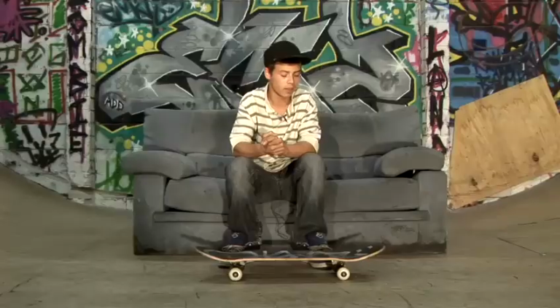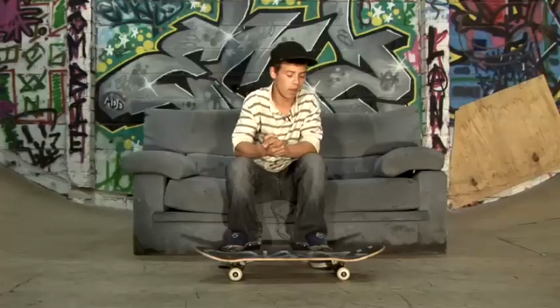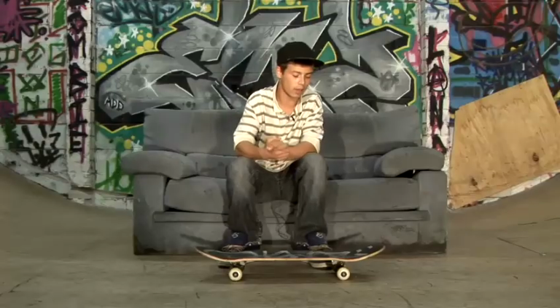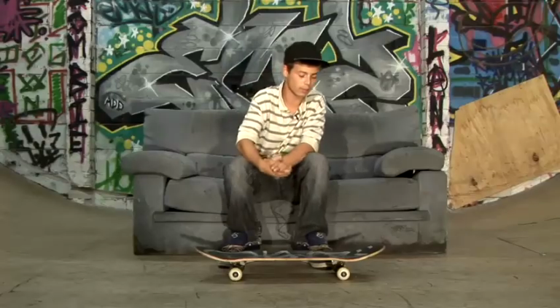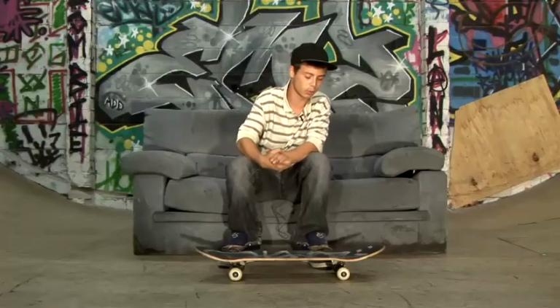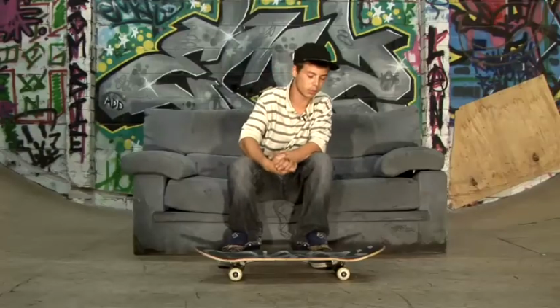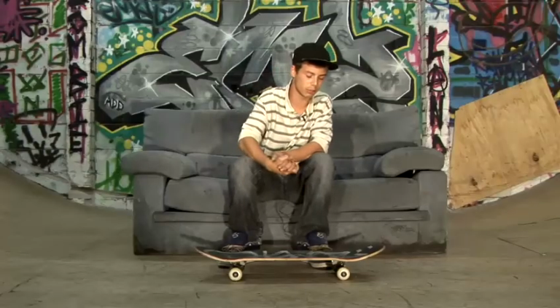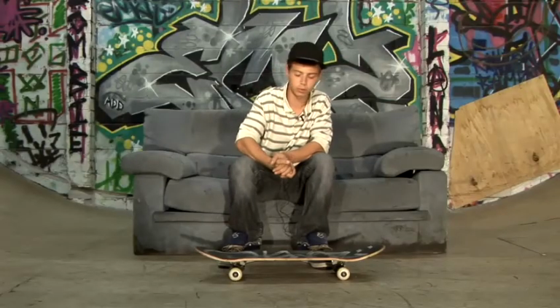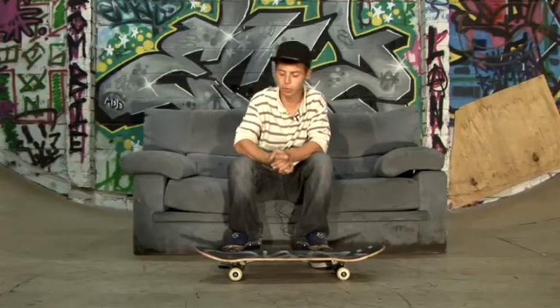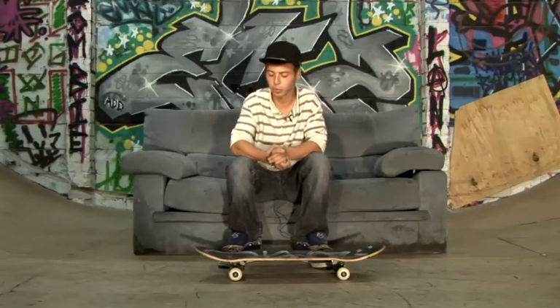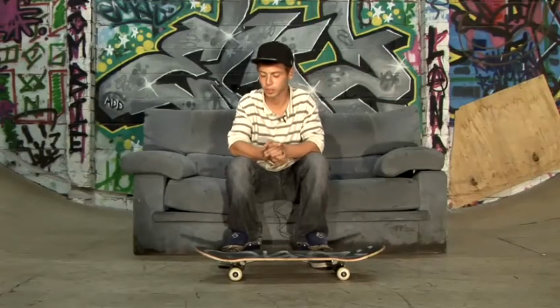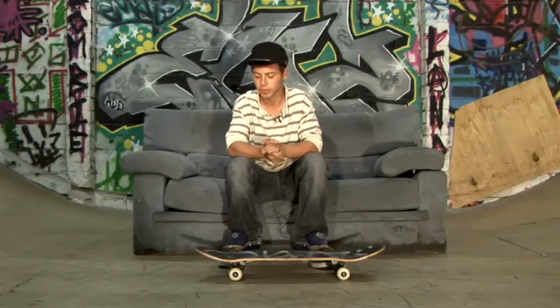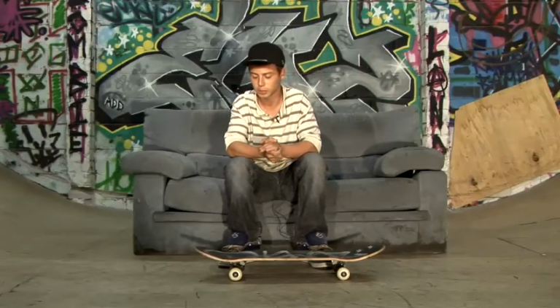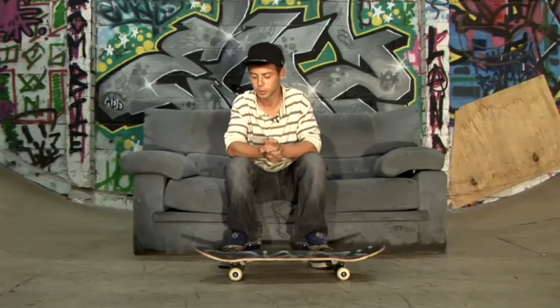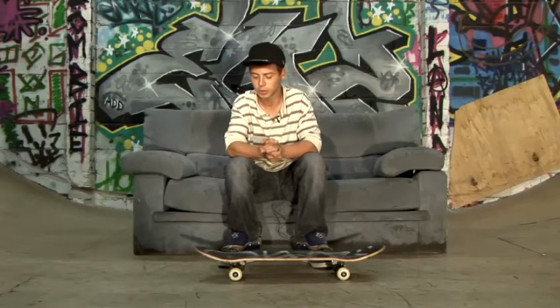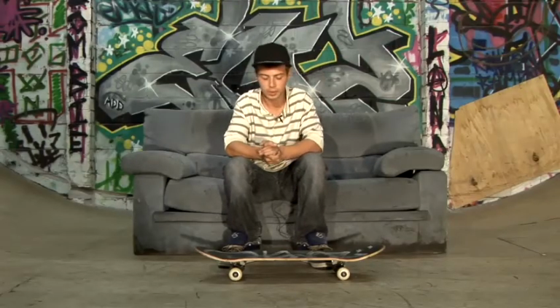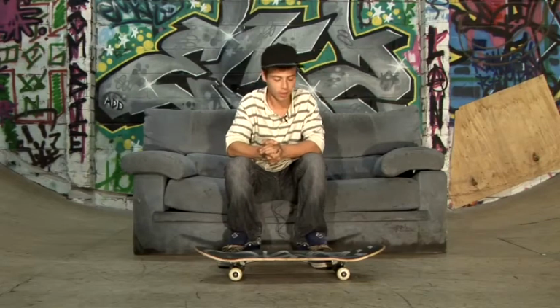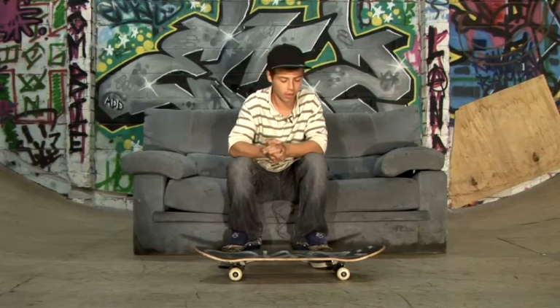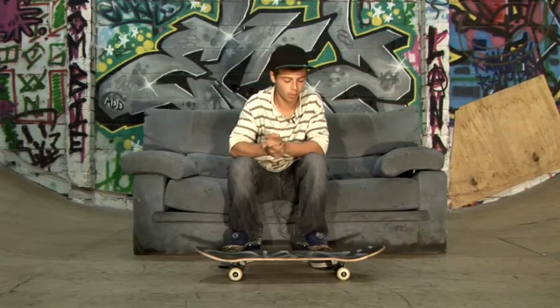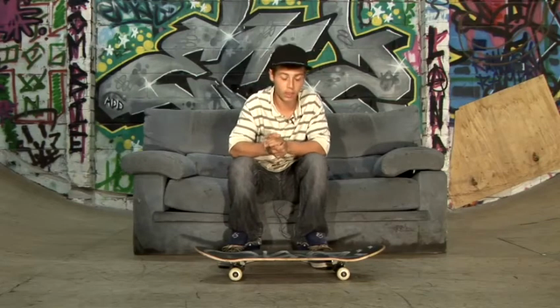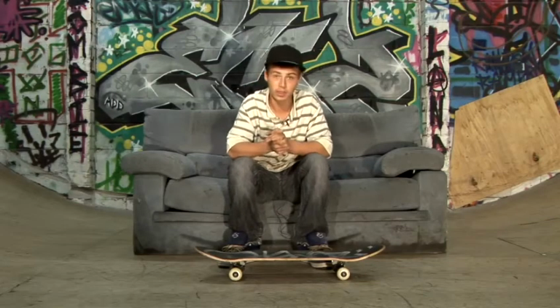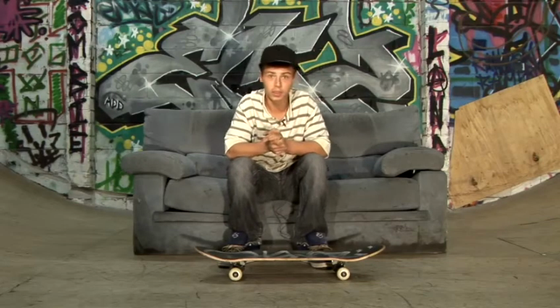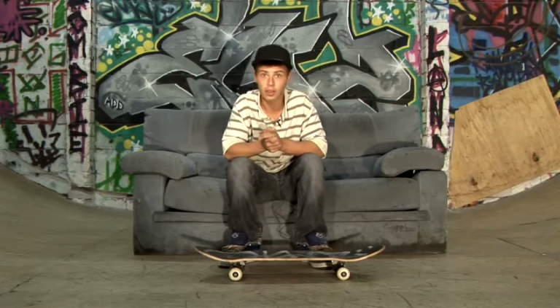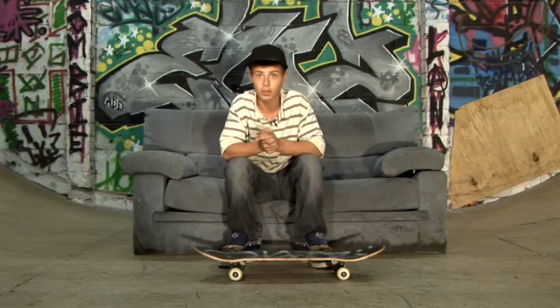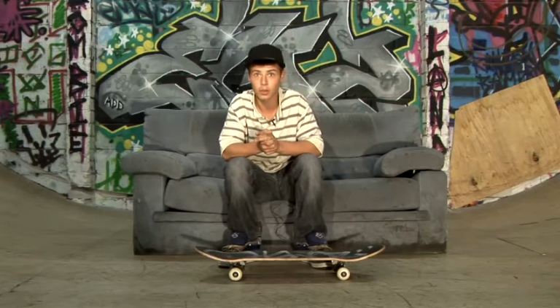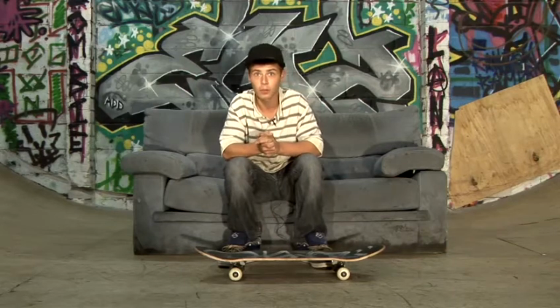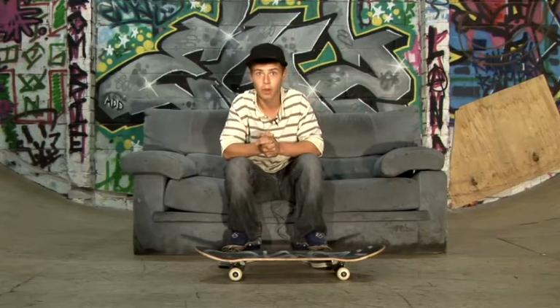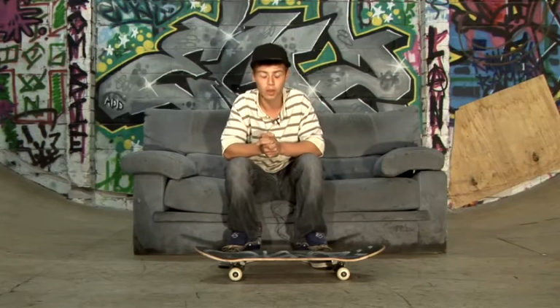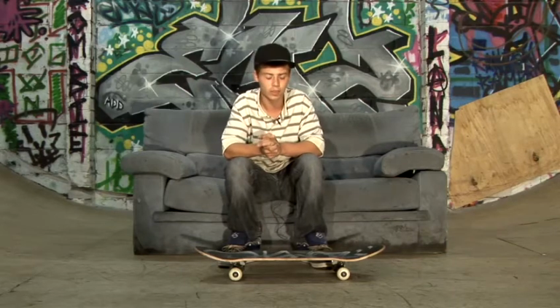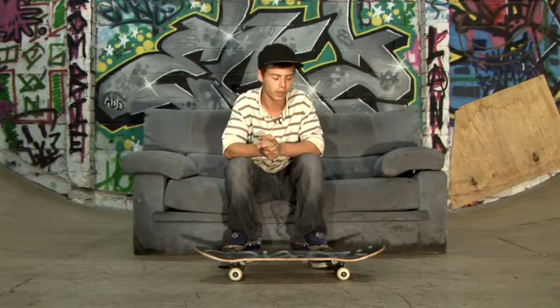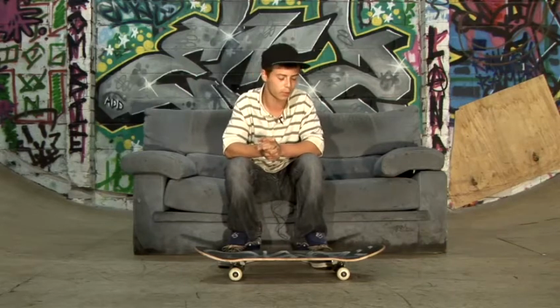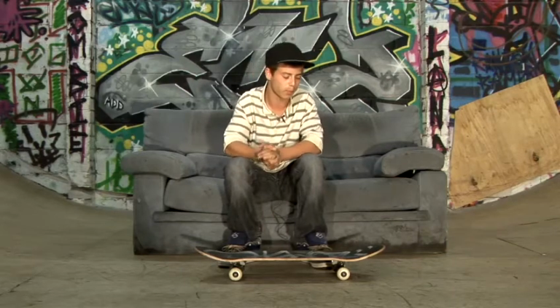Hi, I'm Georgie Holmes from Zombie Brand Skateboard and this is how to do a frontside hill flip.